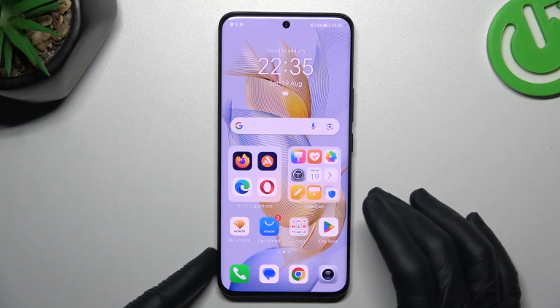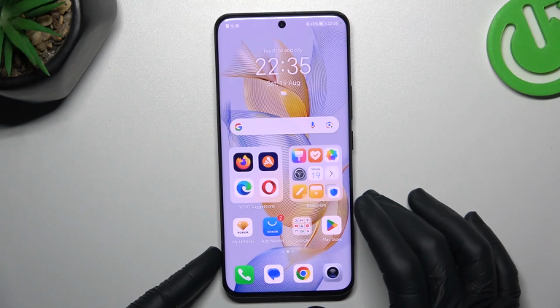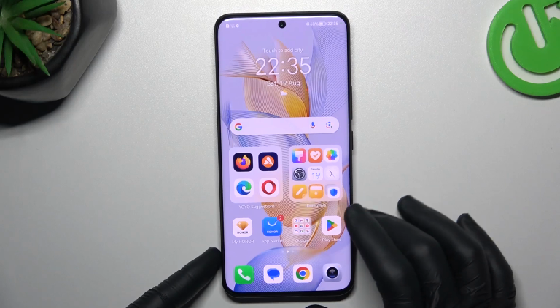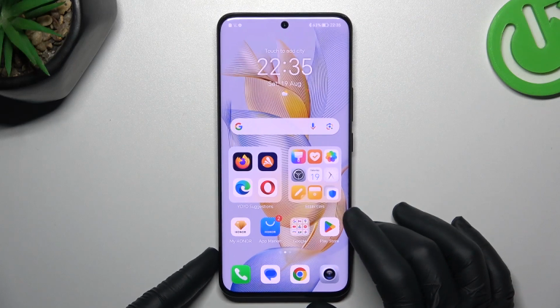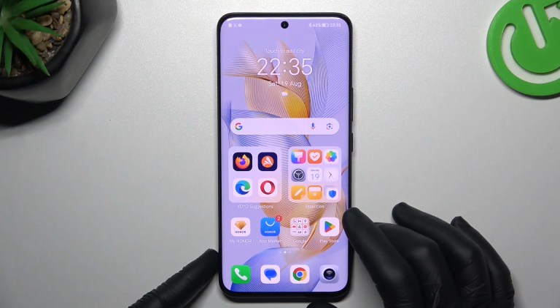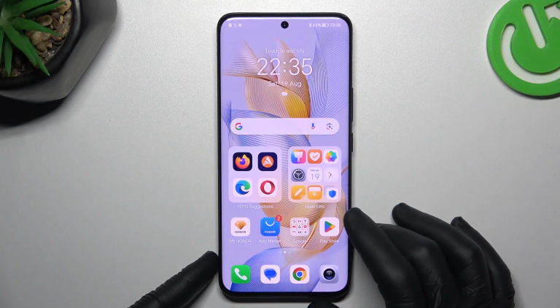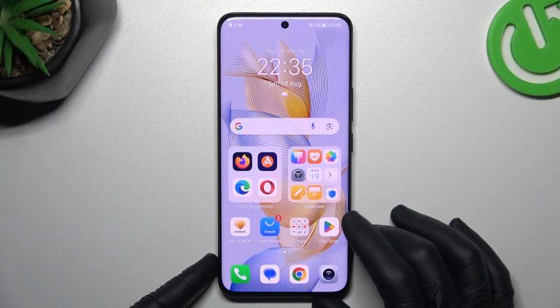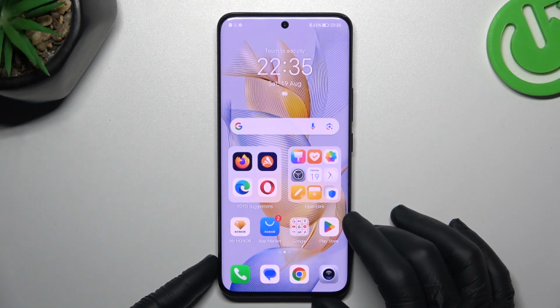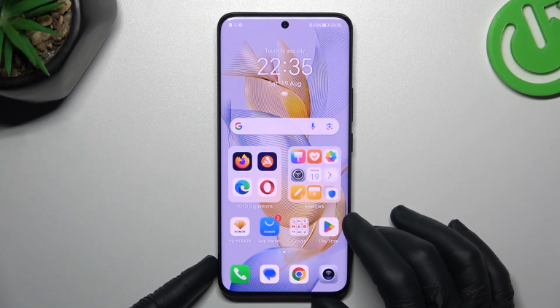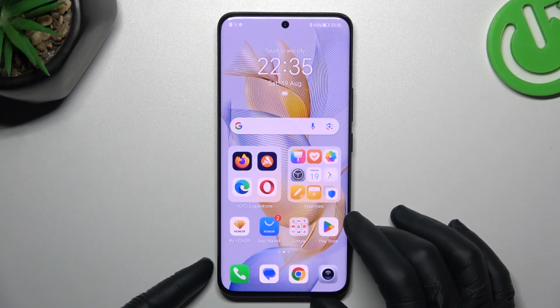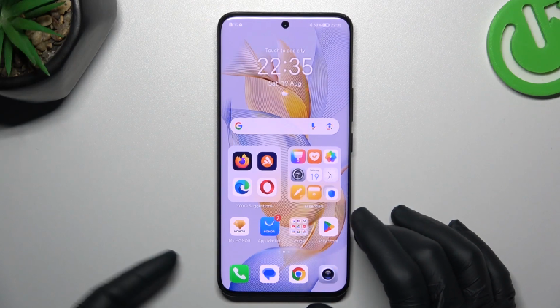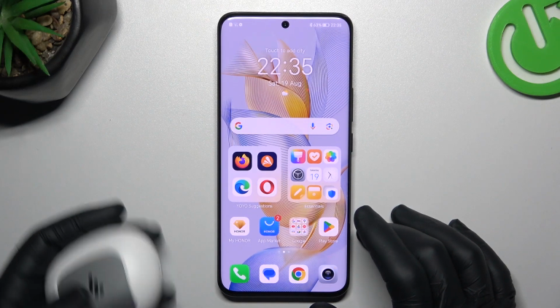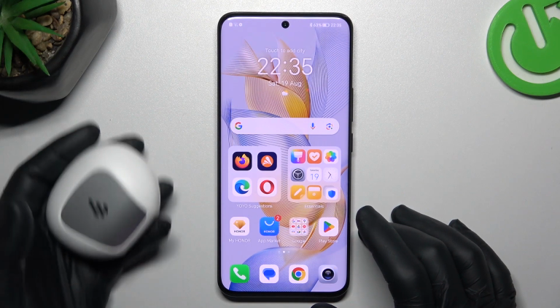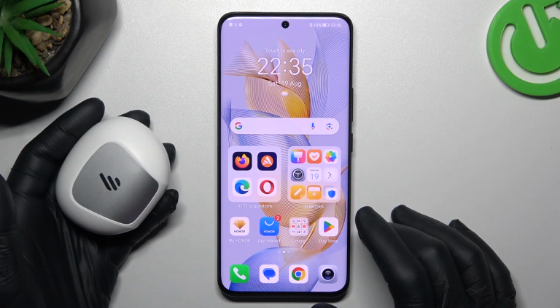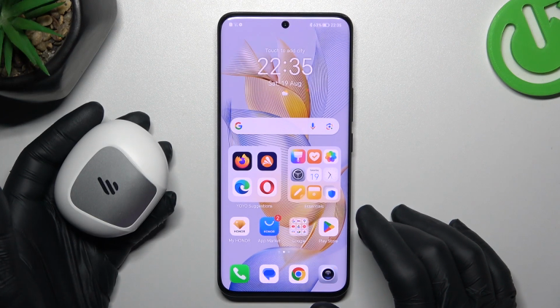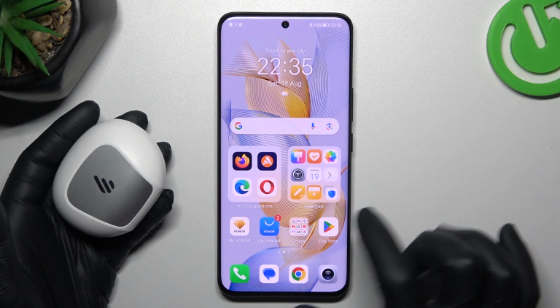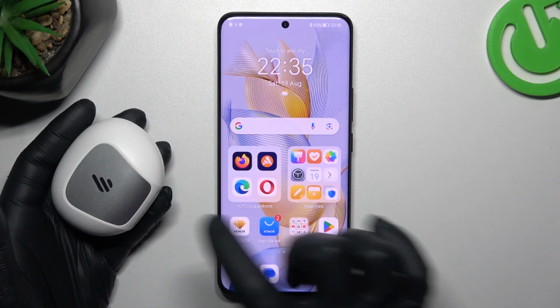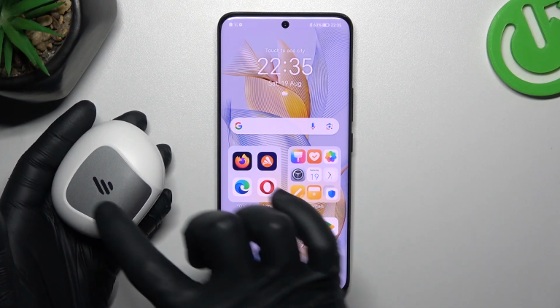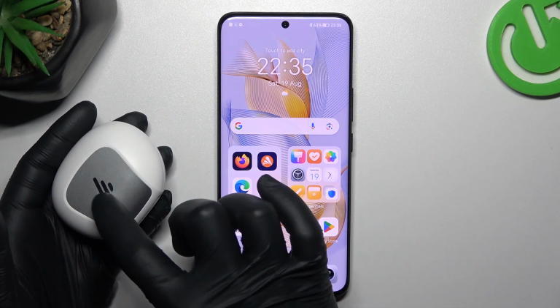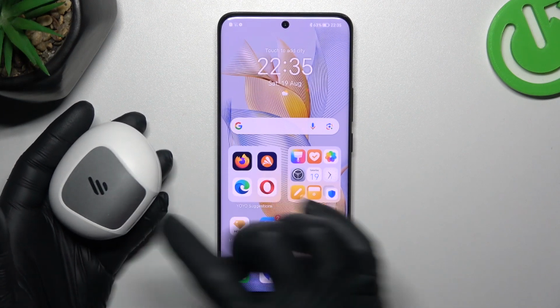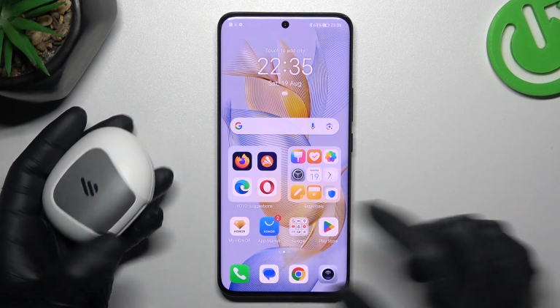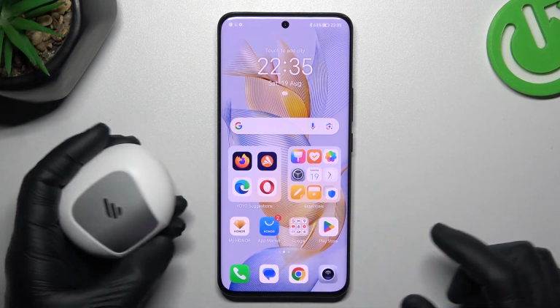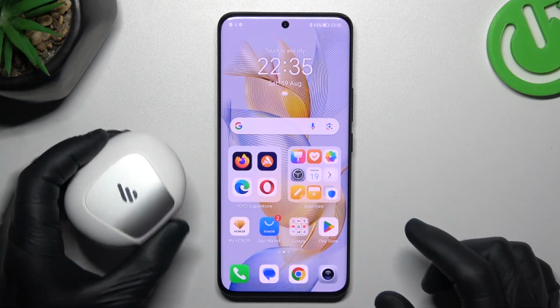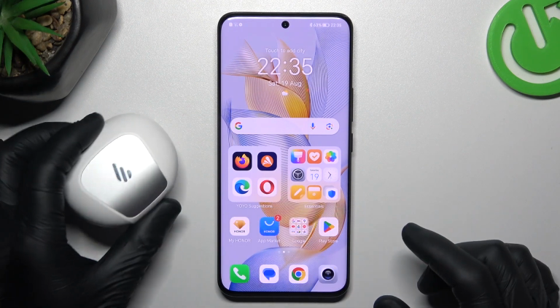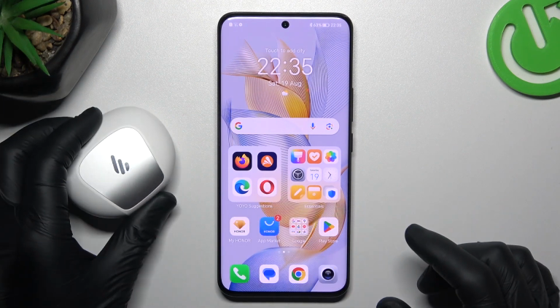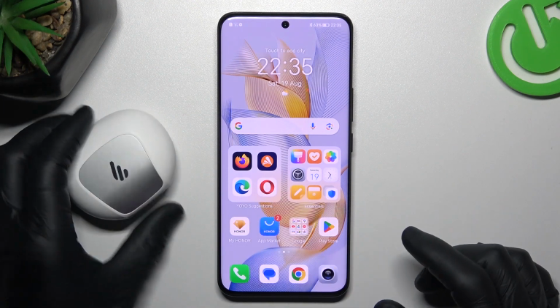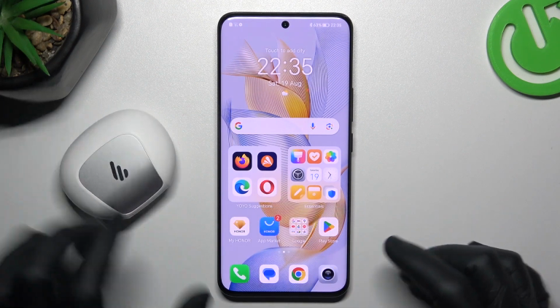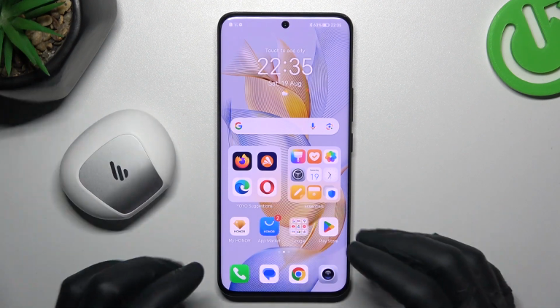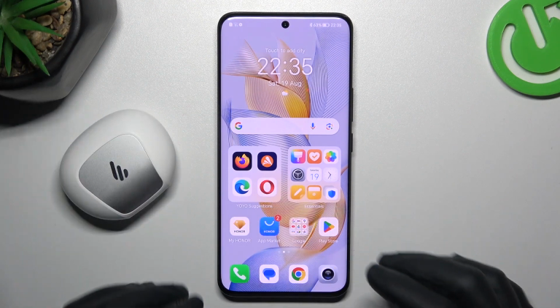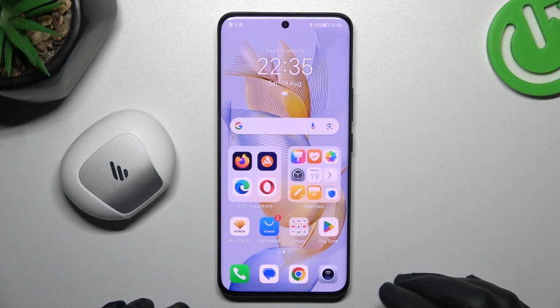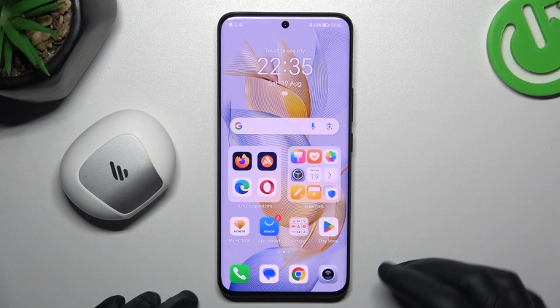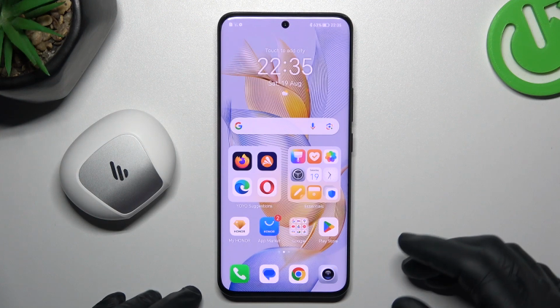Hi, this is Antwochro channel. Today I'm going to show you the tips to follow if you can't find your Bluetooth accessory on the Honor 90.